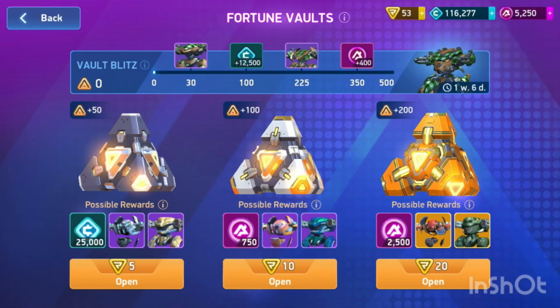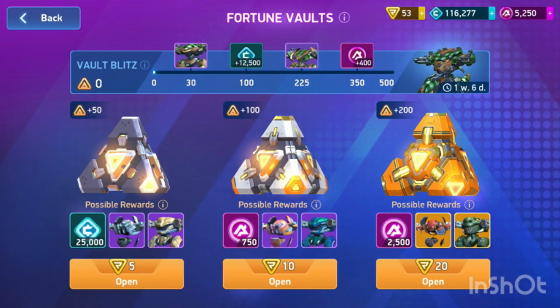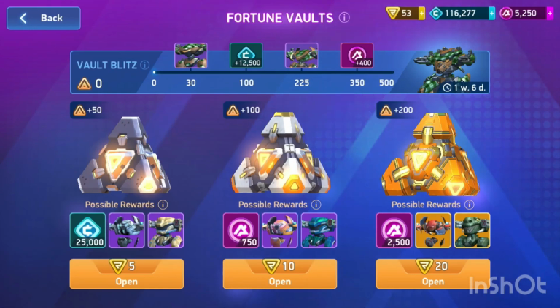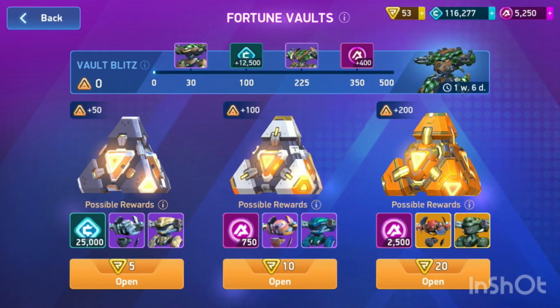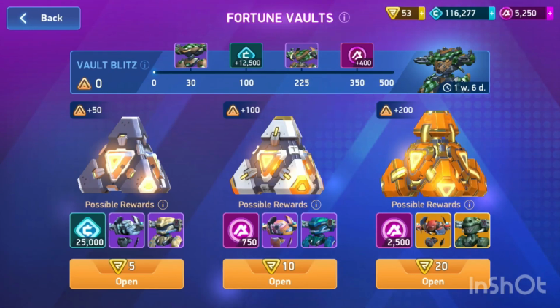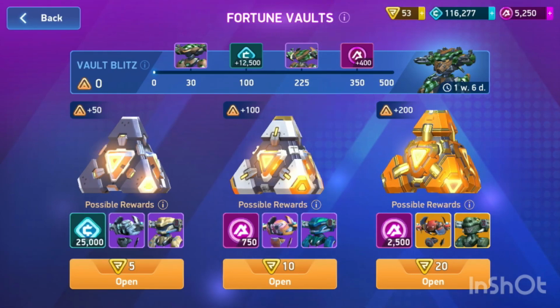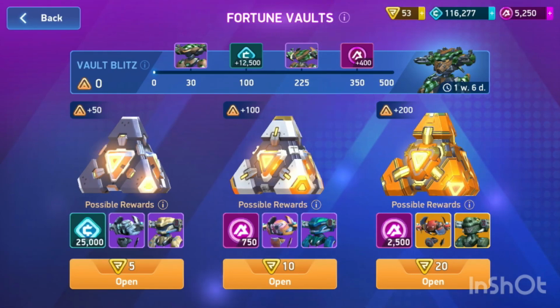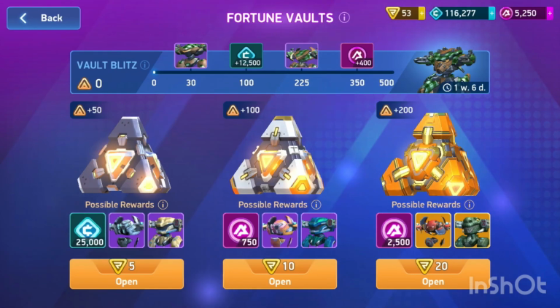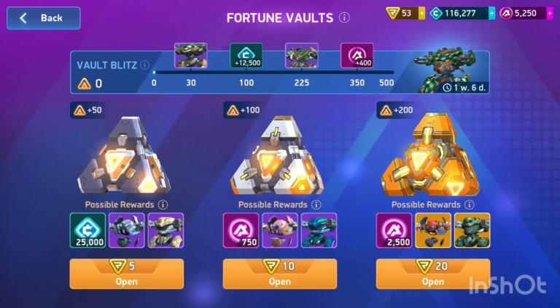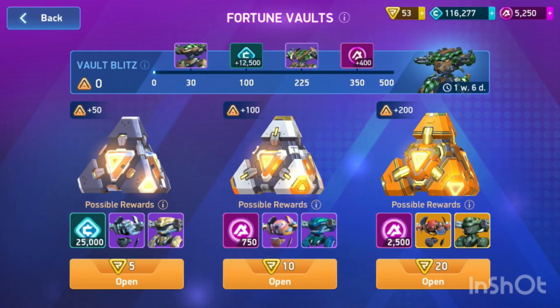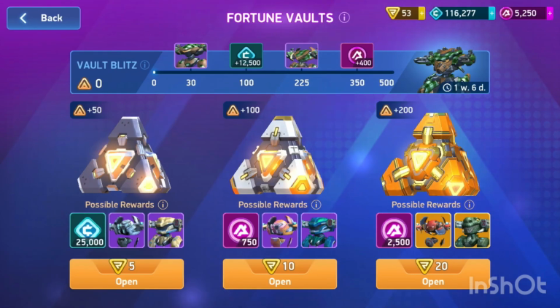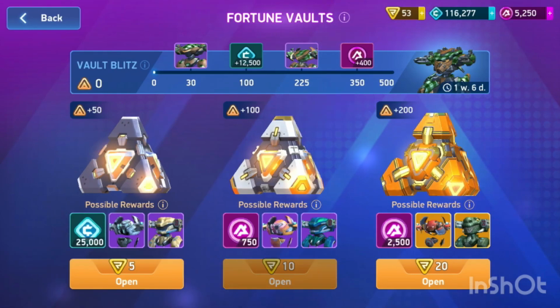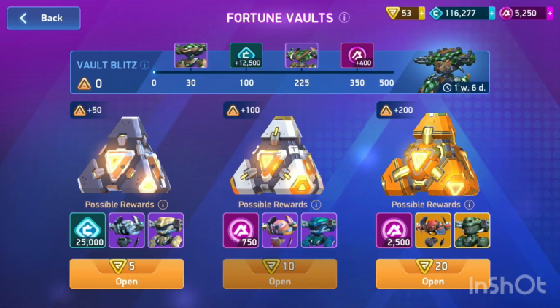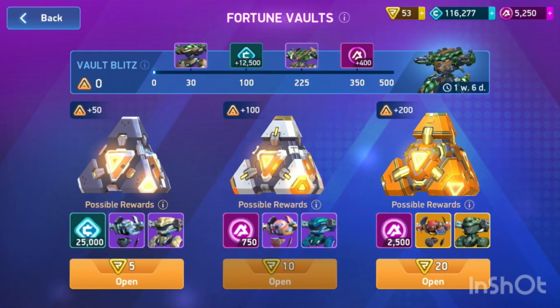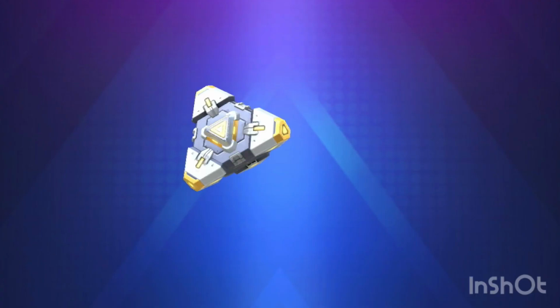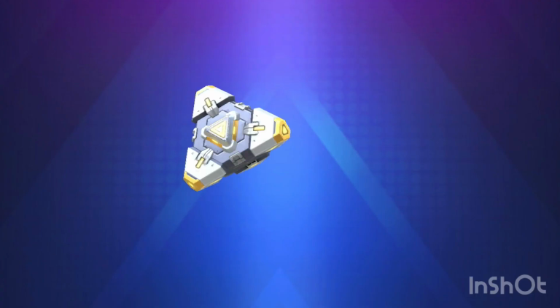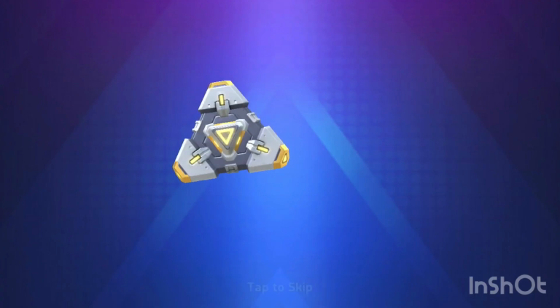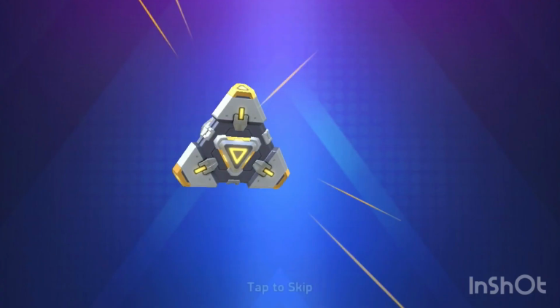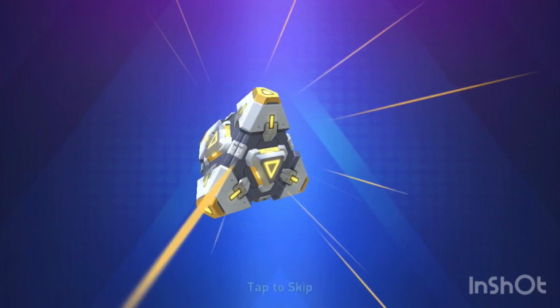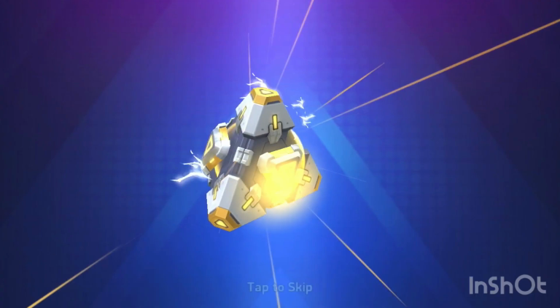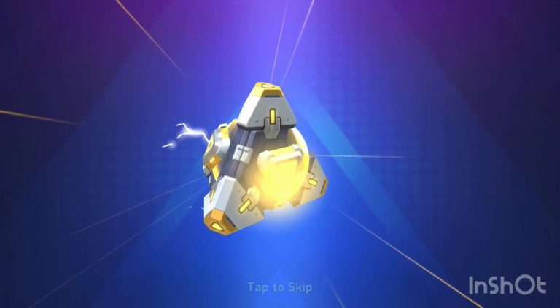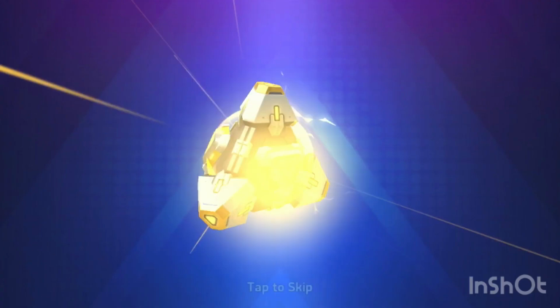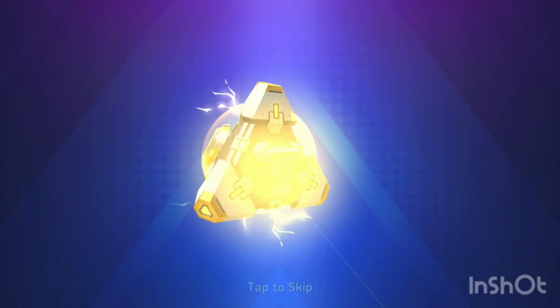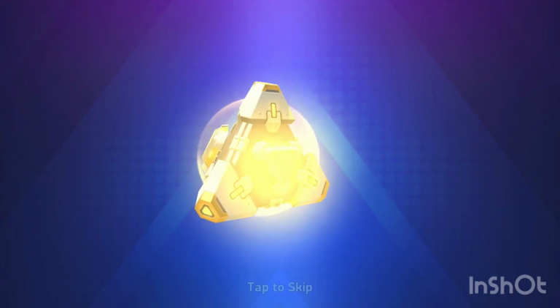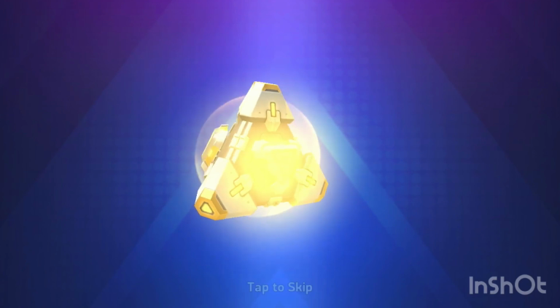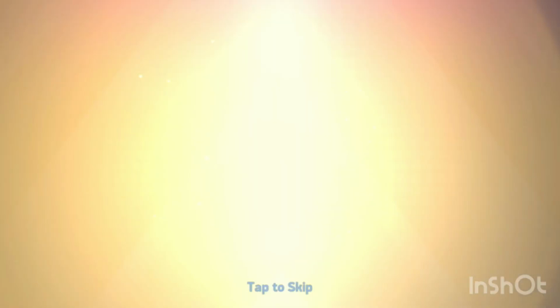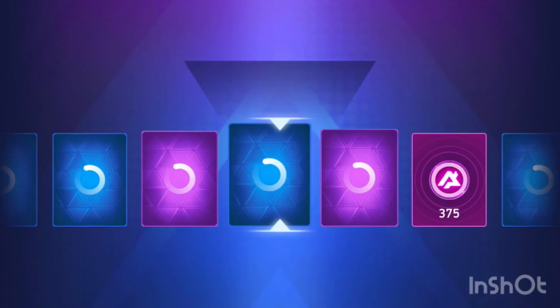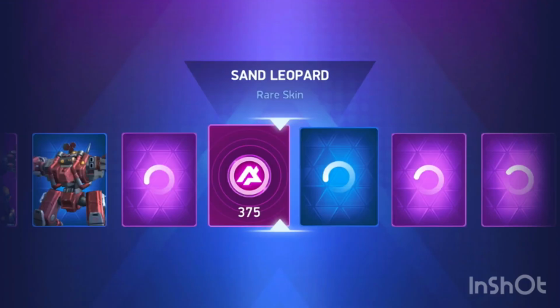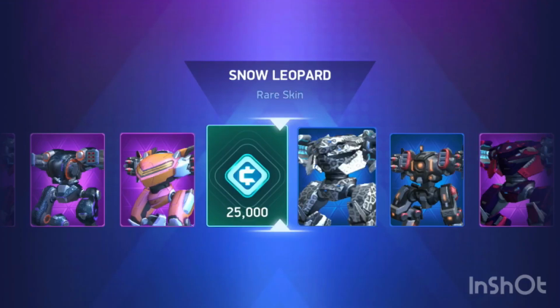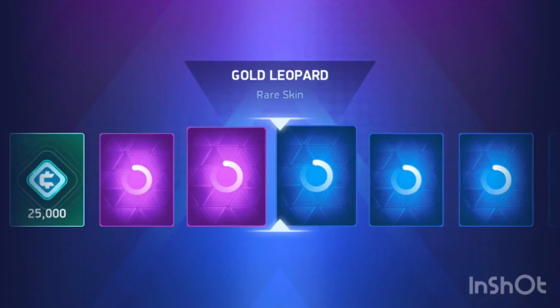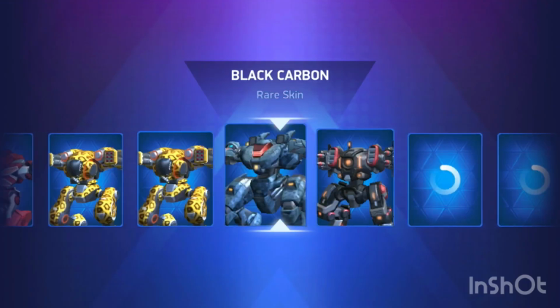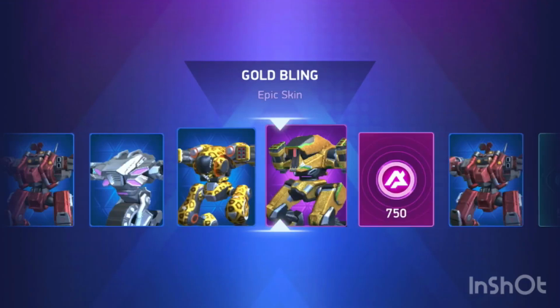Alright guys, so today we're going to be opening up some fortune vaults for our vault blitz. We want to get A coins today. We're obviously going to get 400 from the path there.